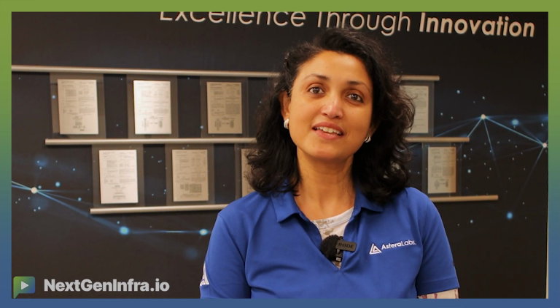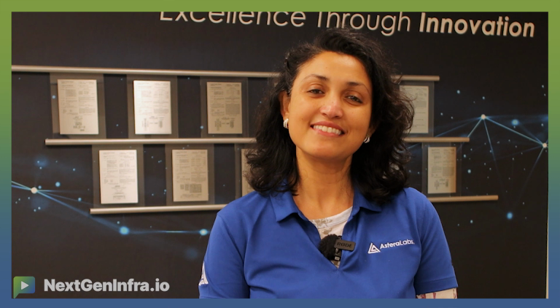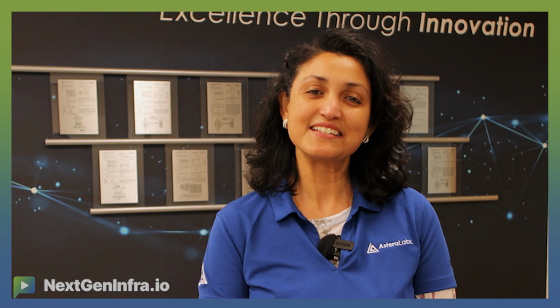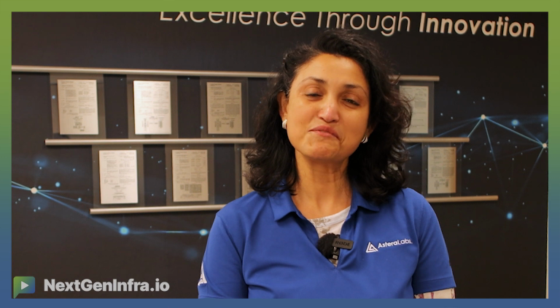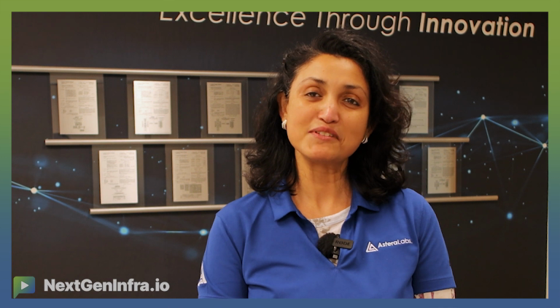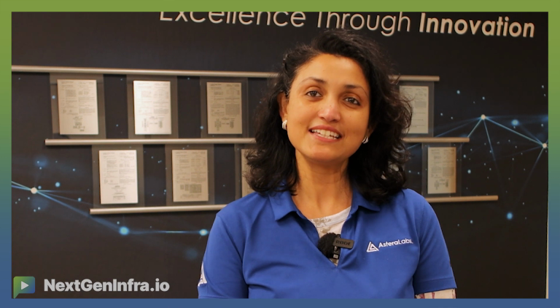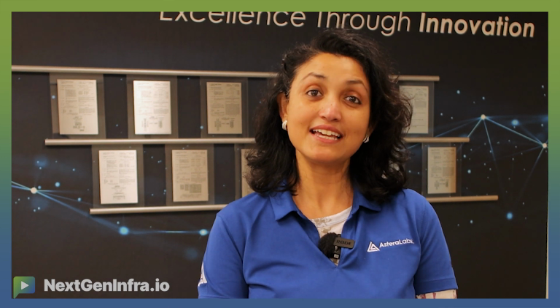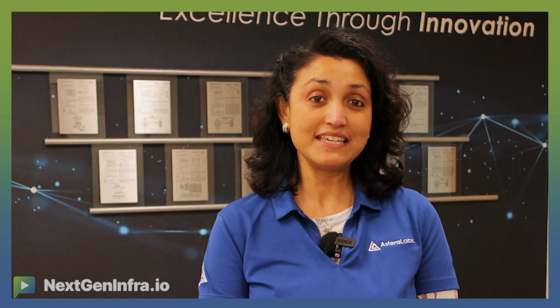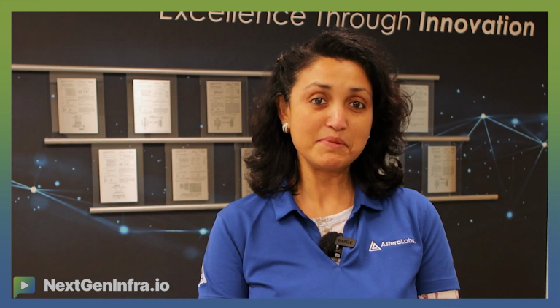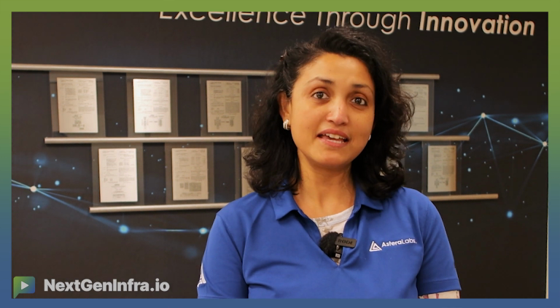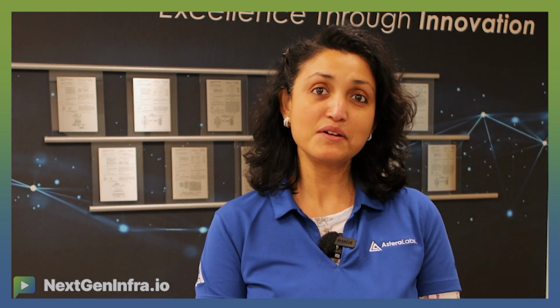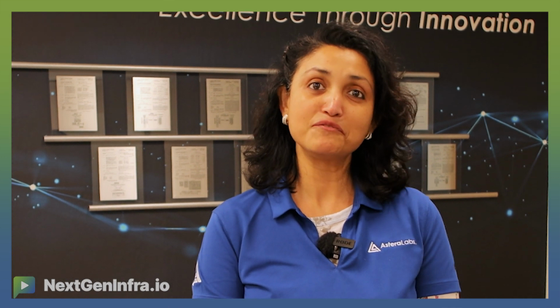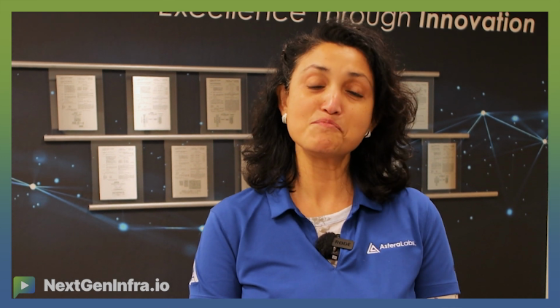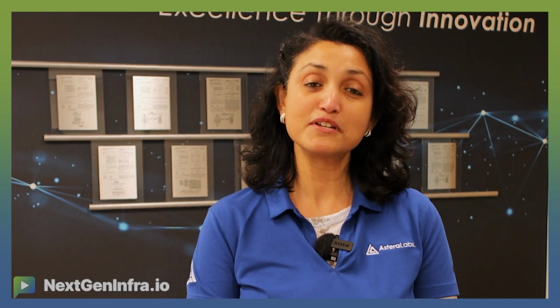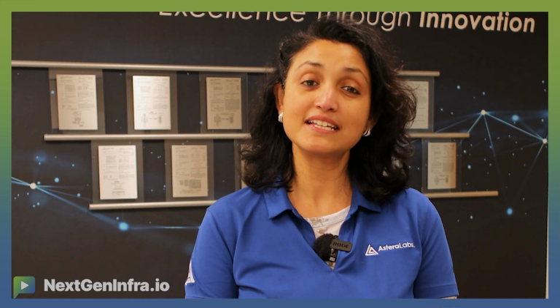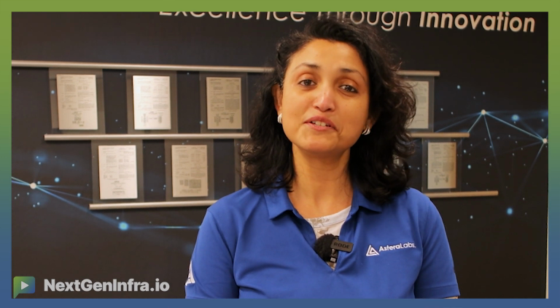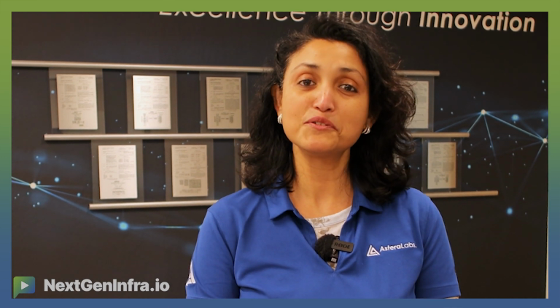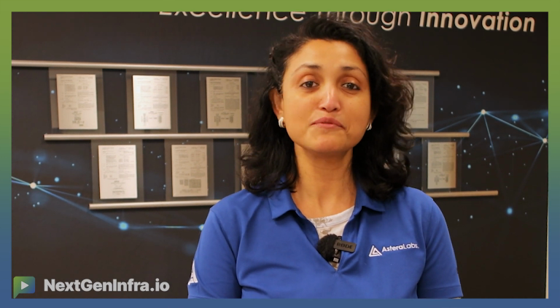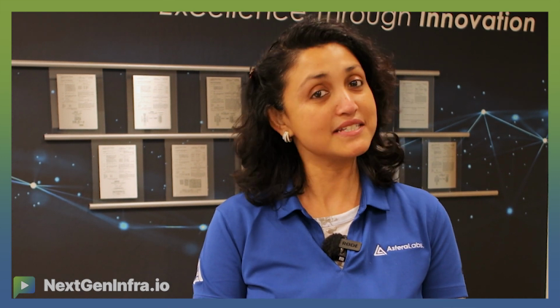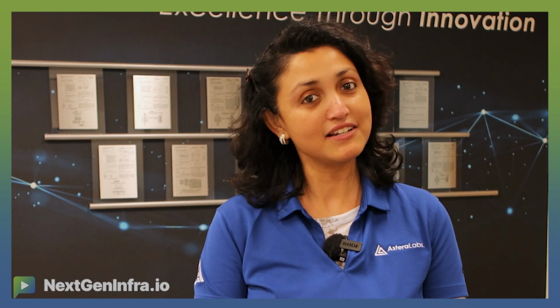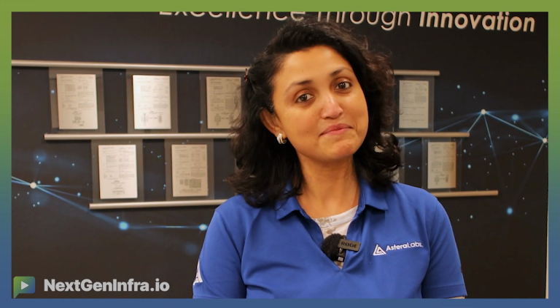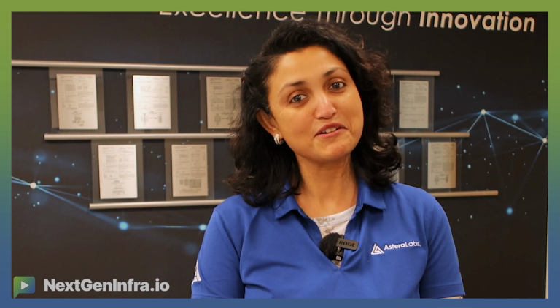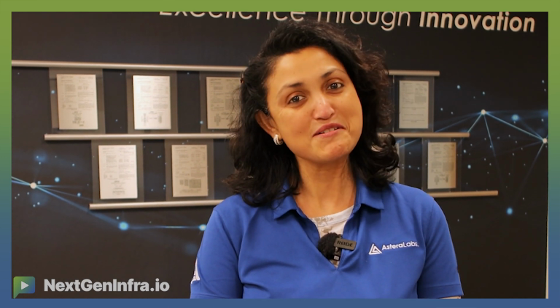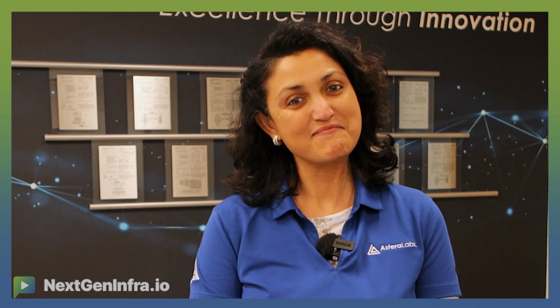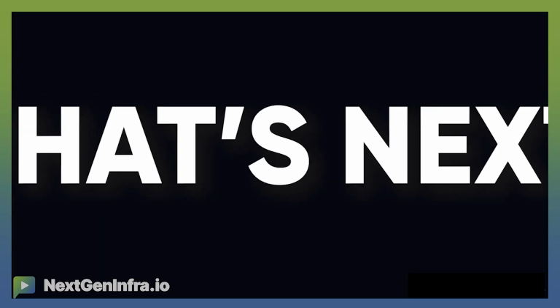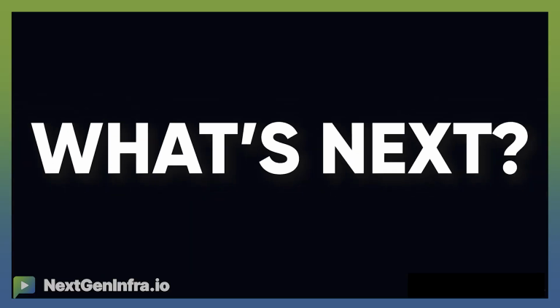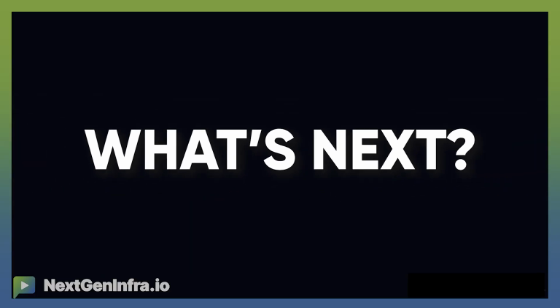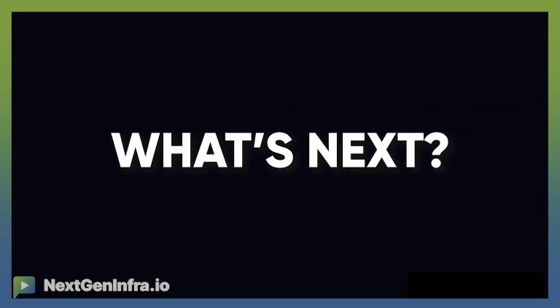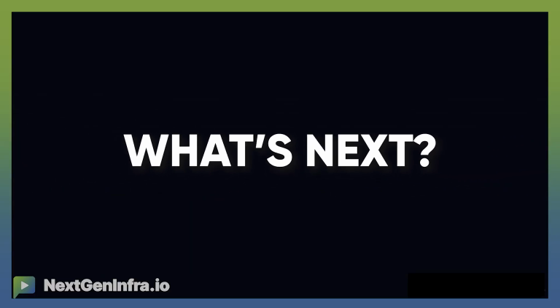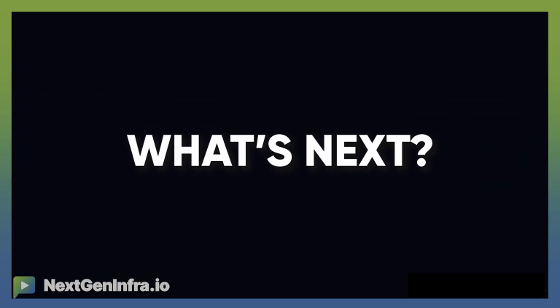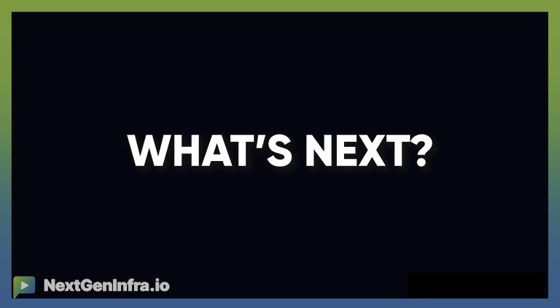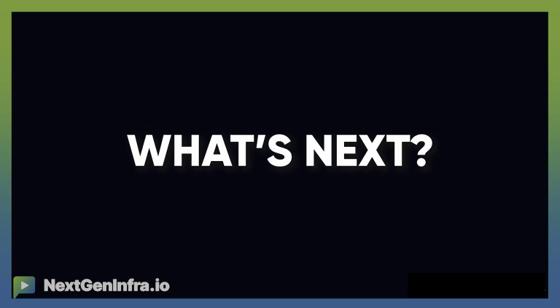Thanks for watching and keep an eye out for more exciting news from asterralabs.com. Thank you.